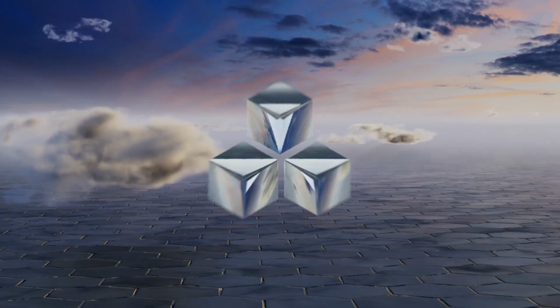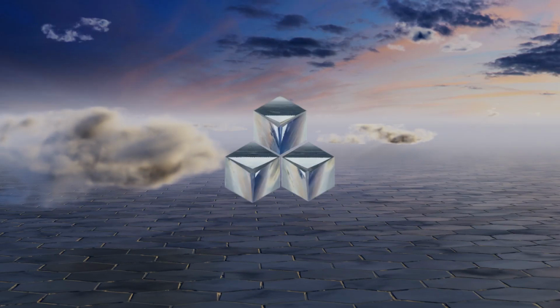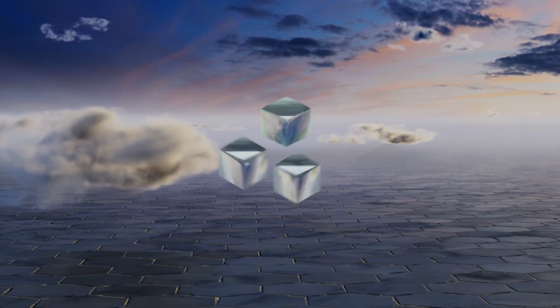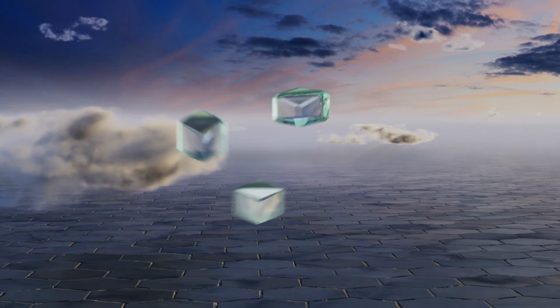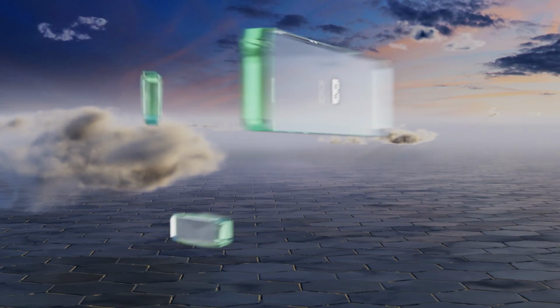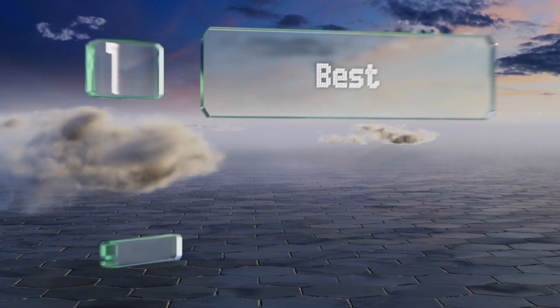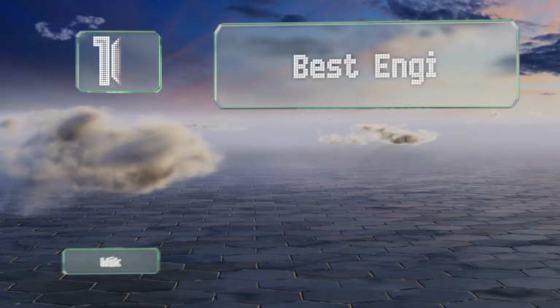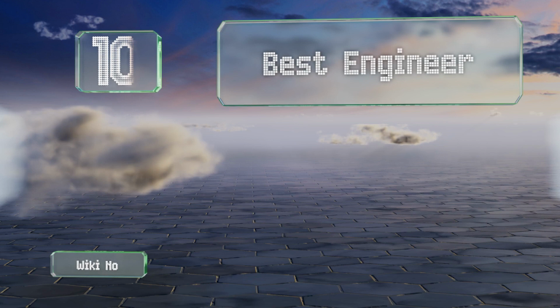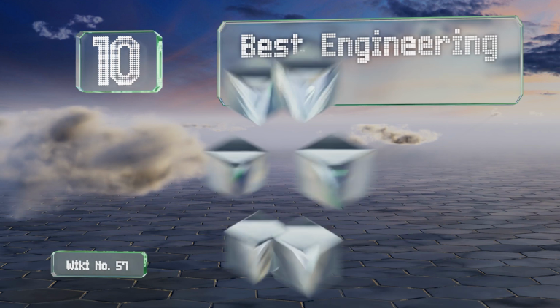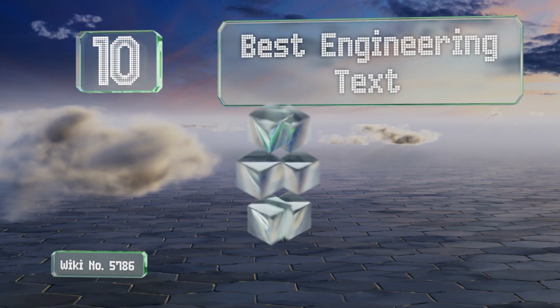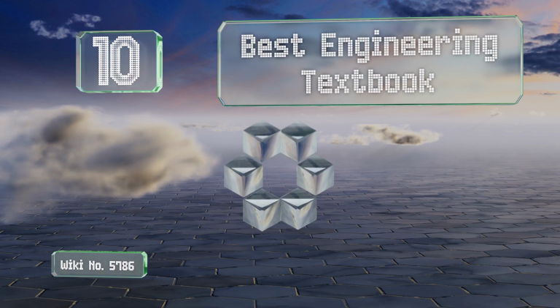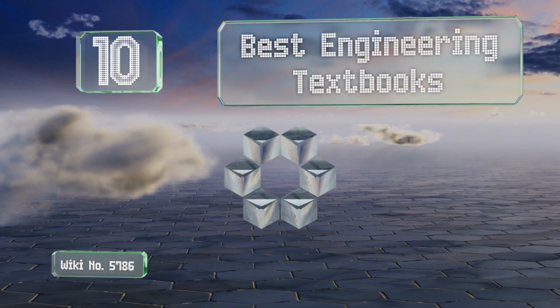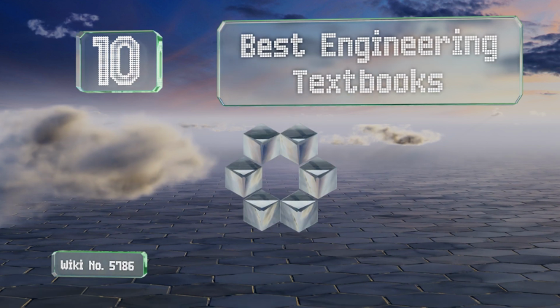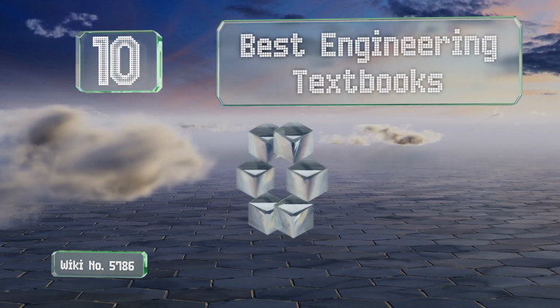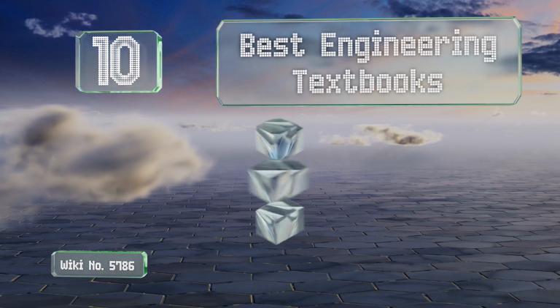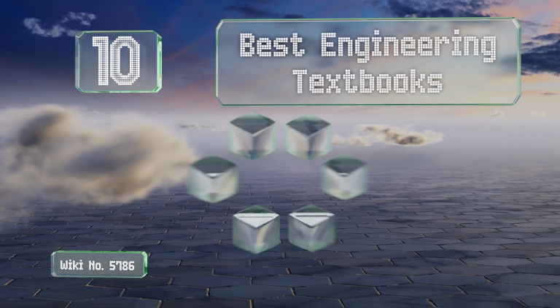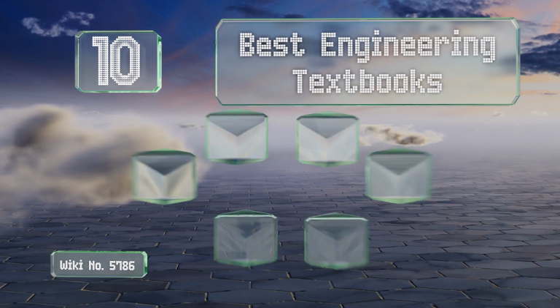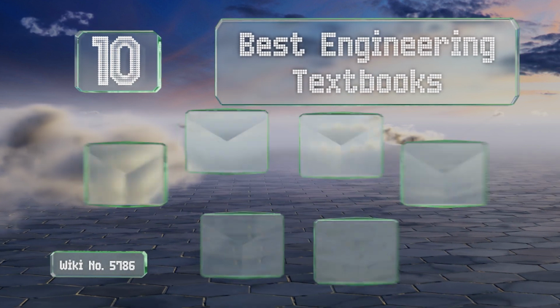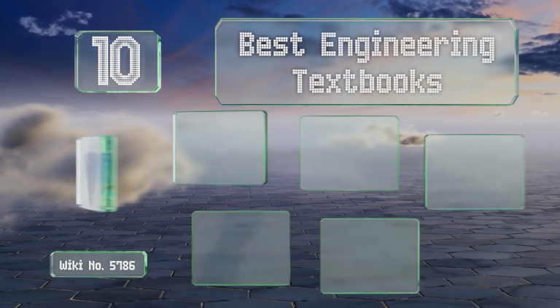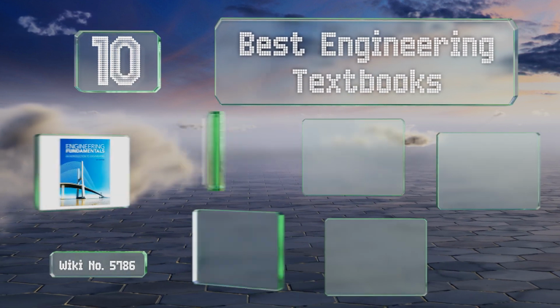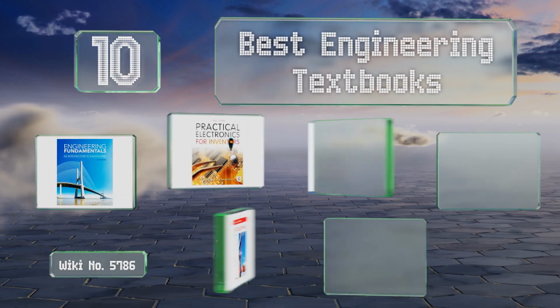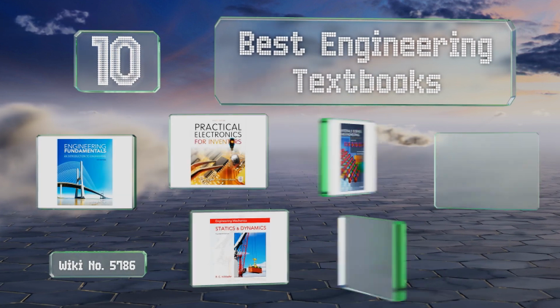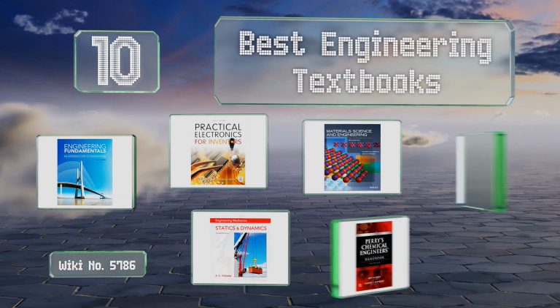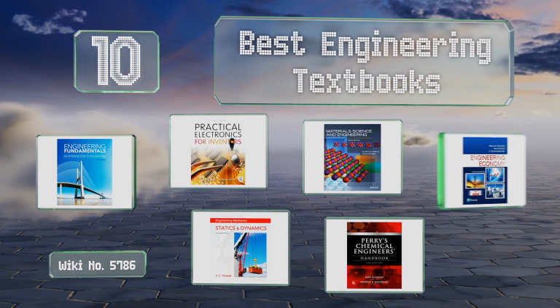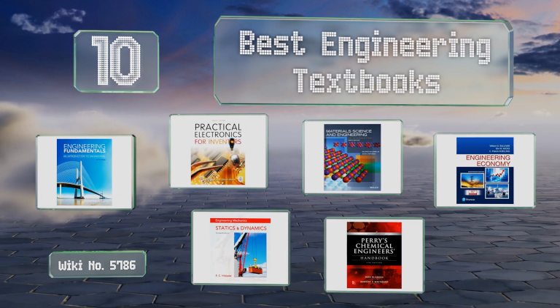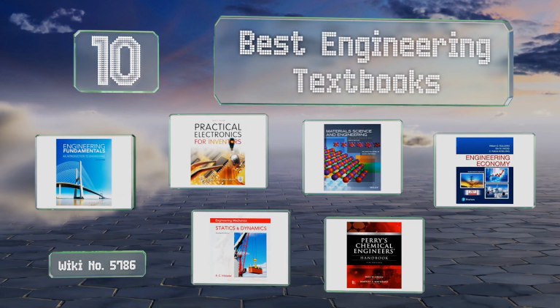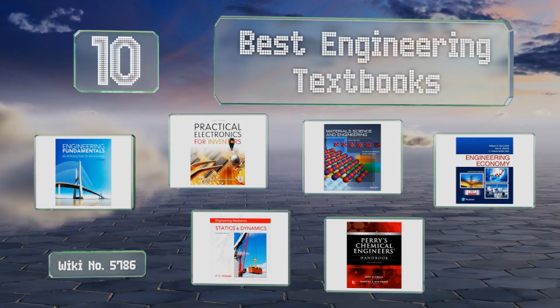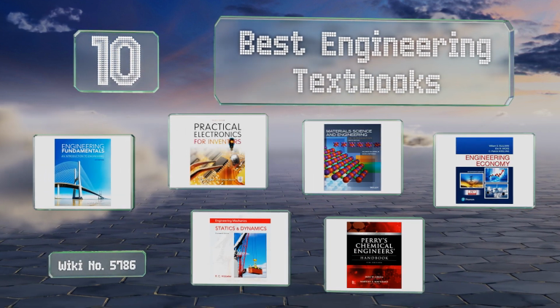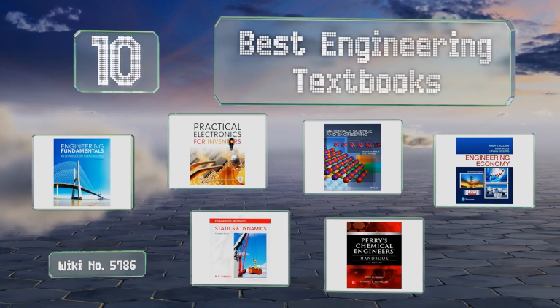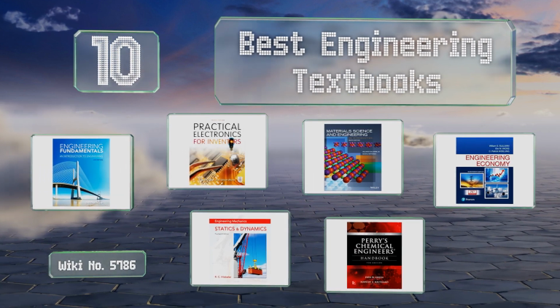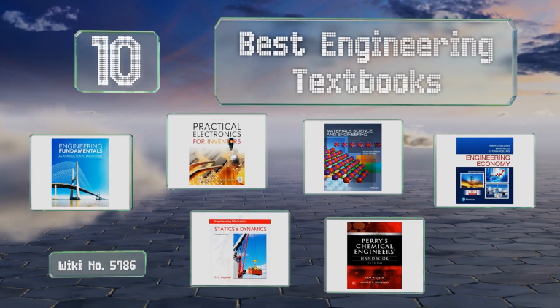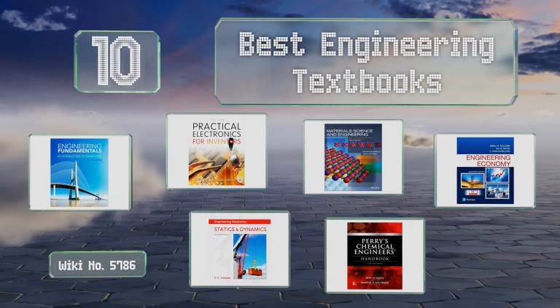EasyVid presents the 10 best engineering textbooks. Let's get started with the list.